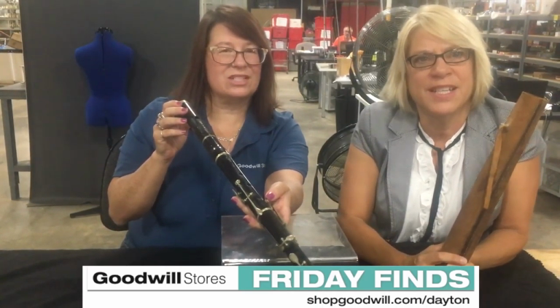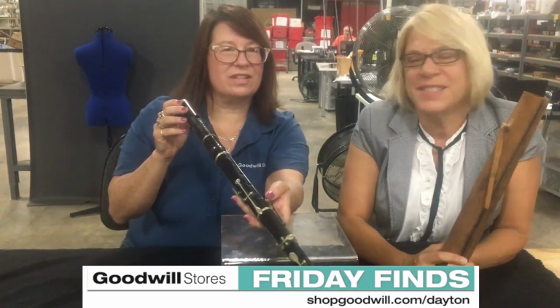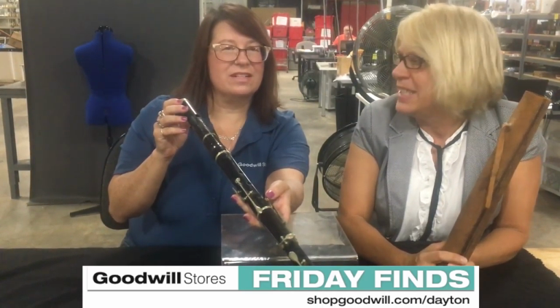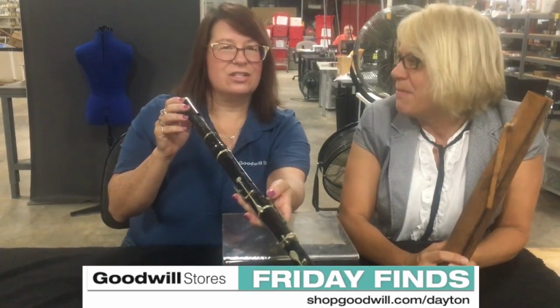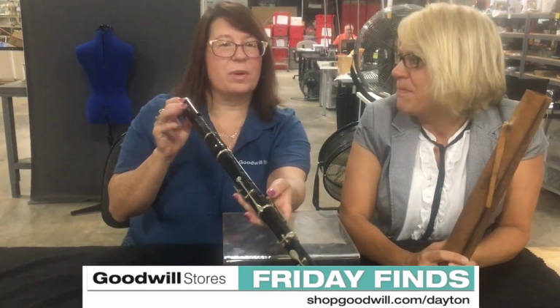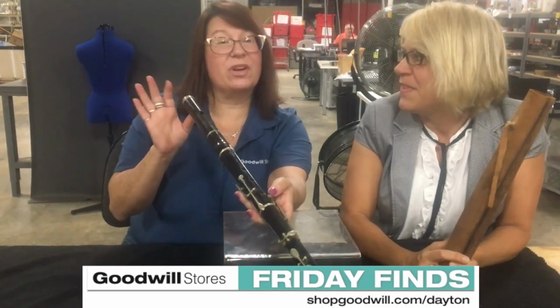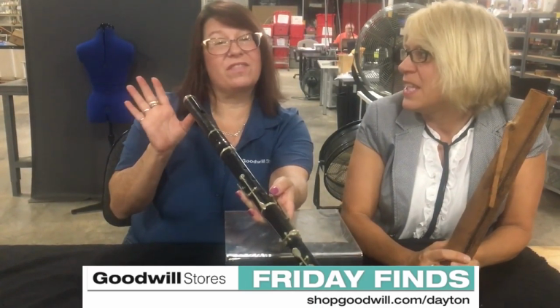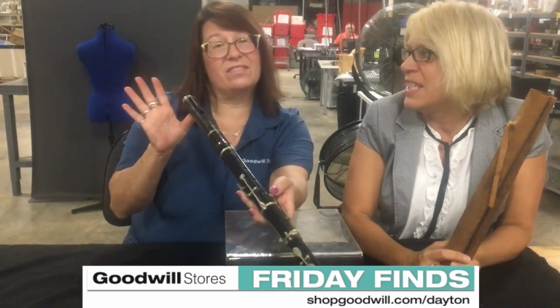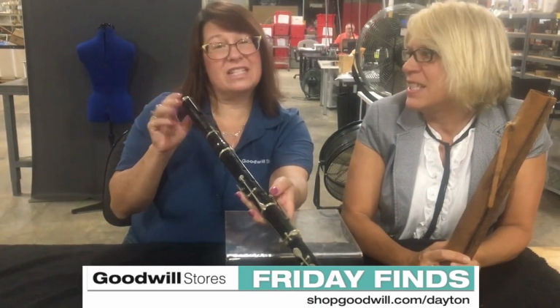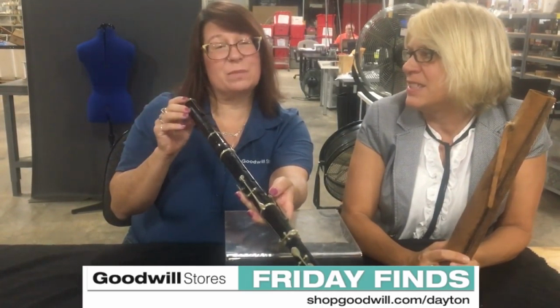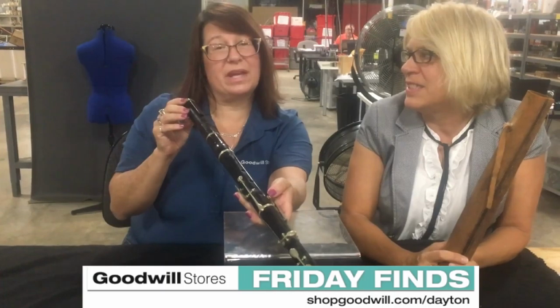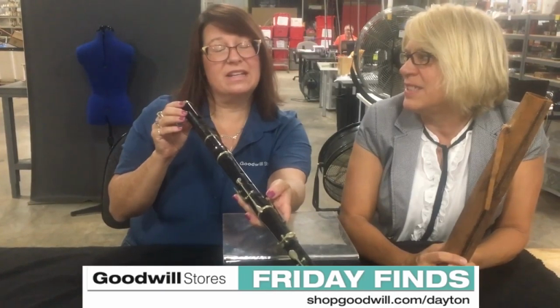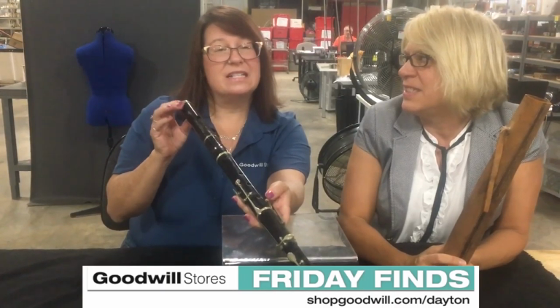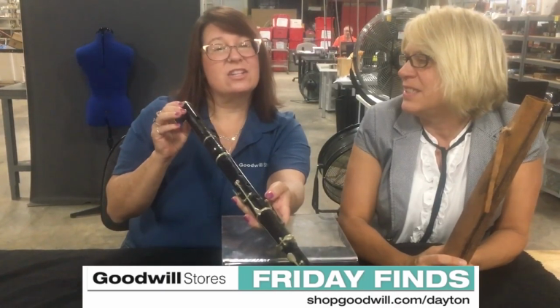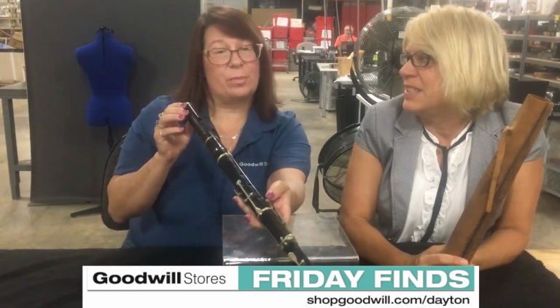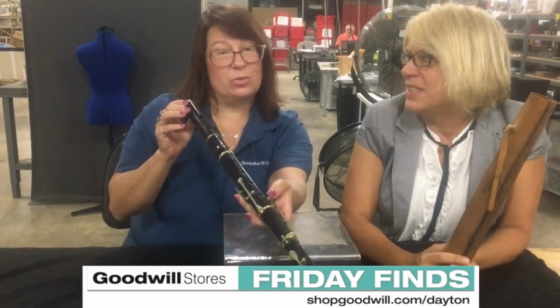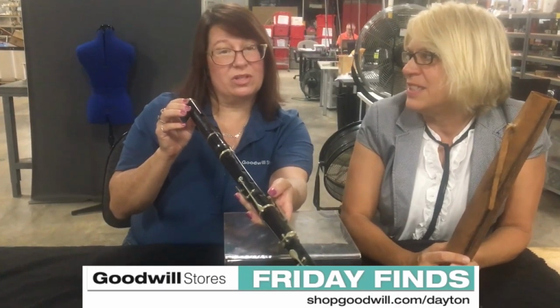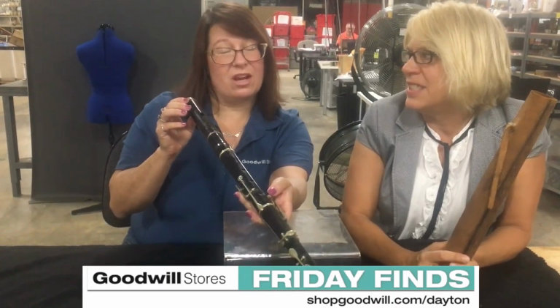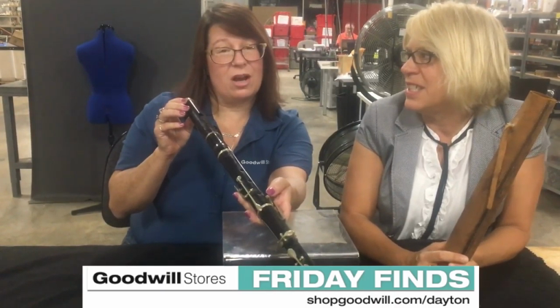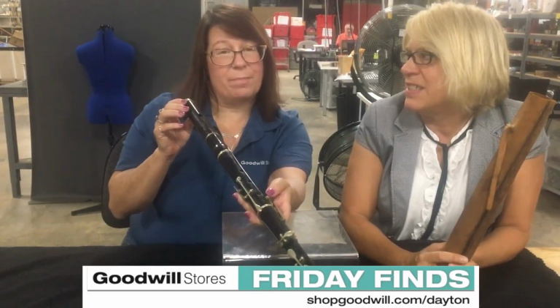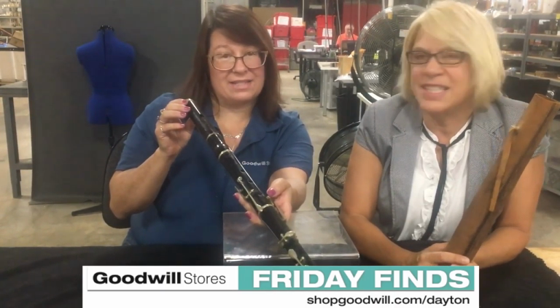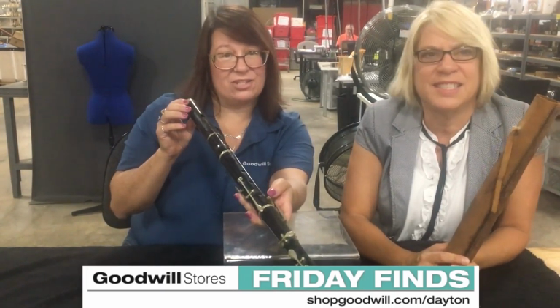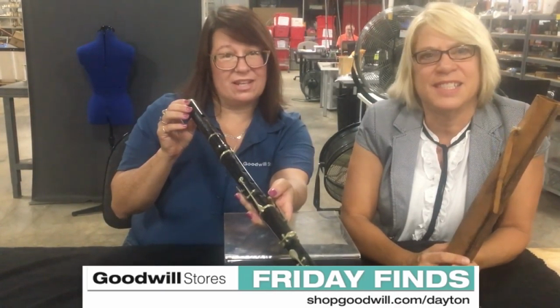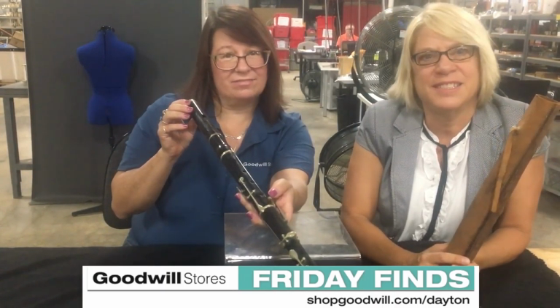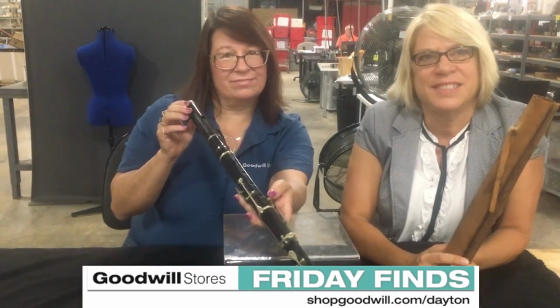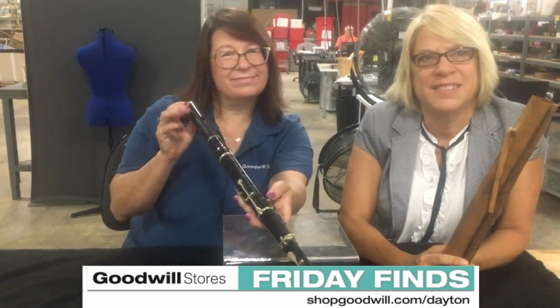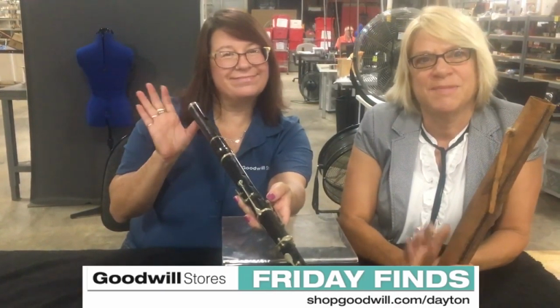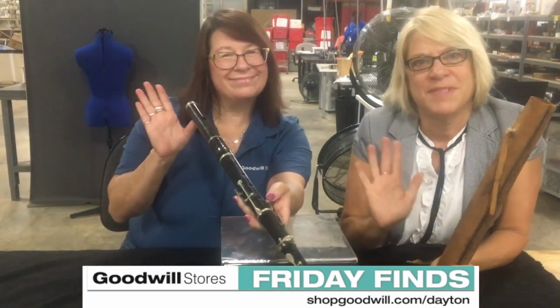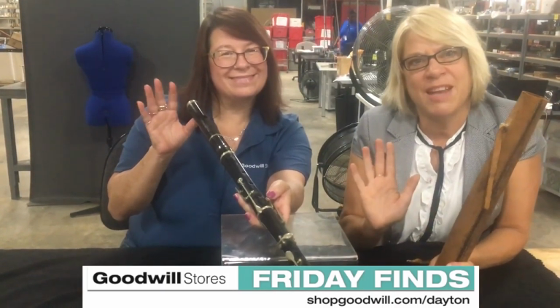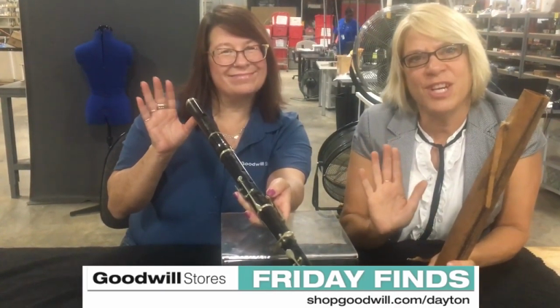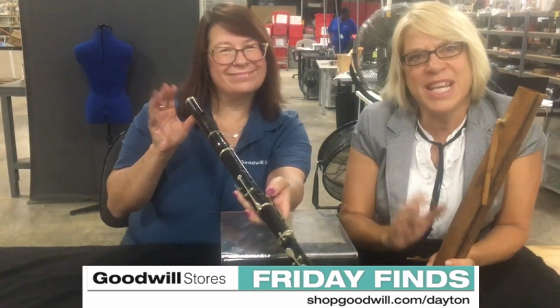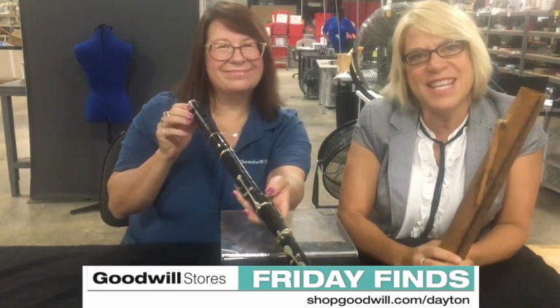That's right. So remember, you have five days to bid at shopgoodwill.com slash Dayton. Have a great weekend.